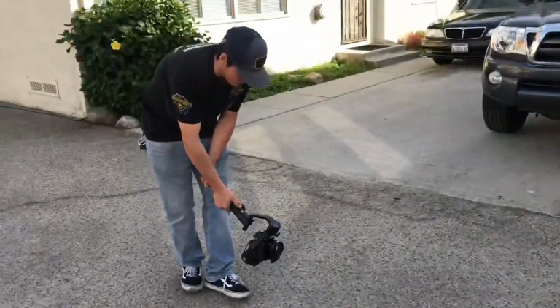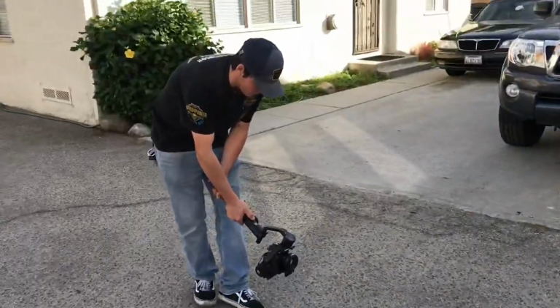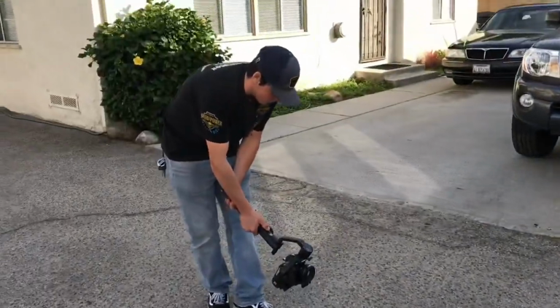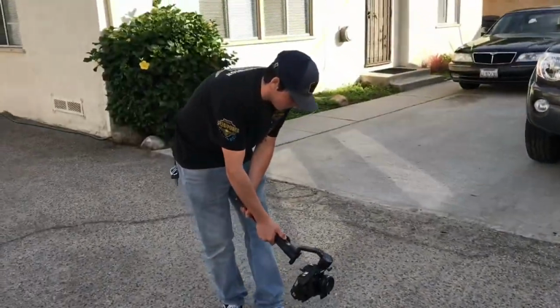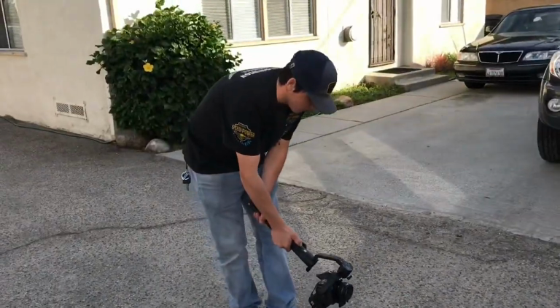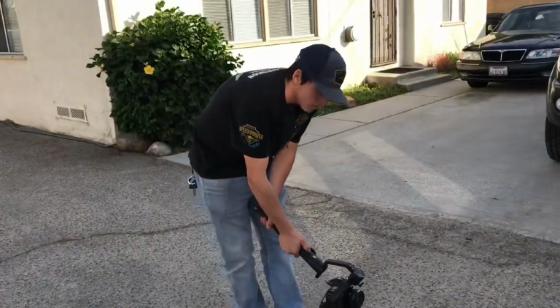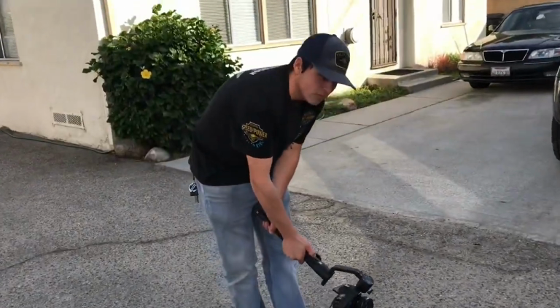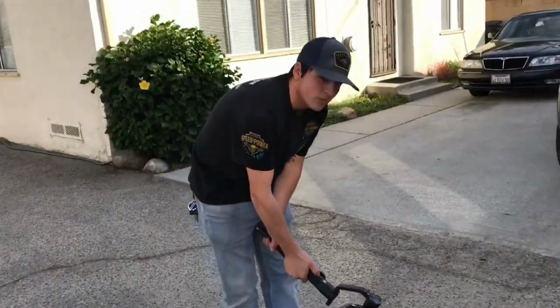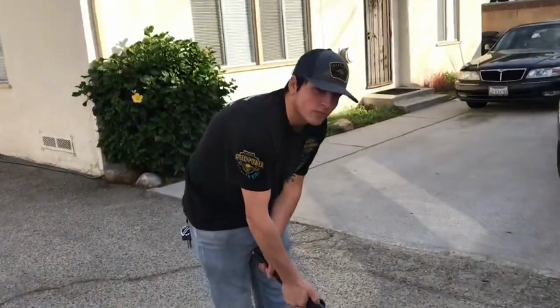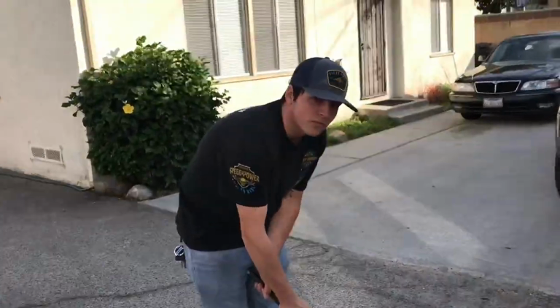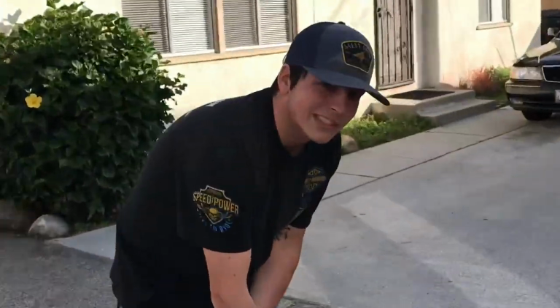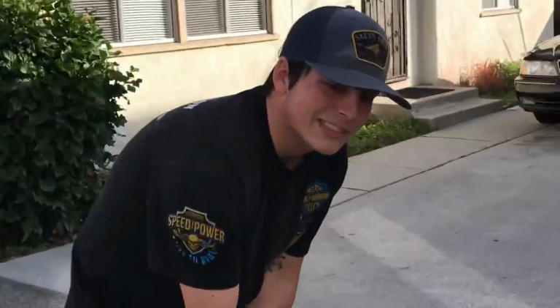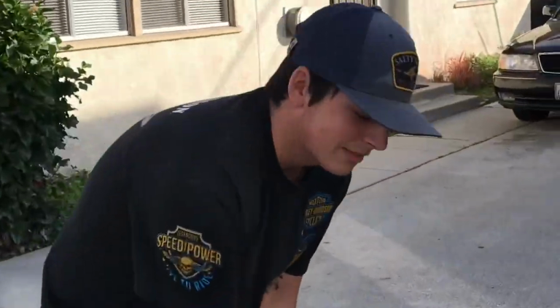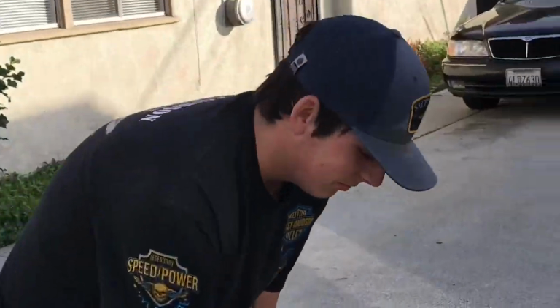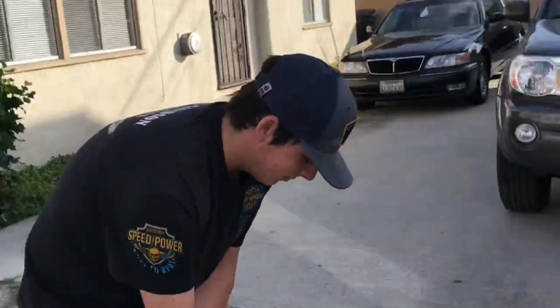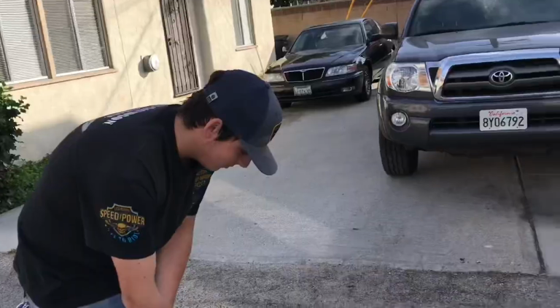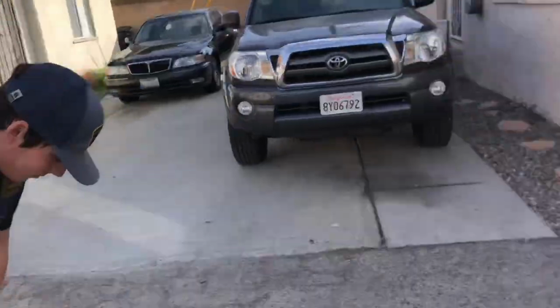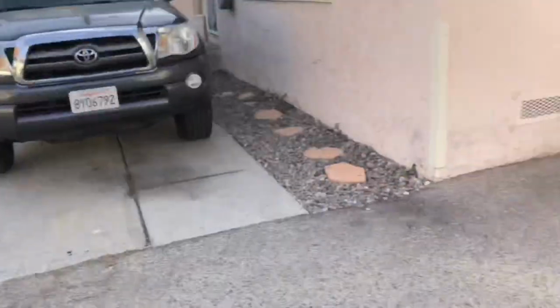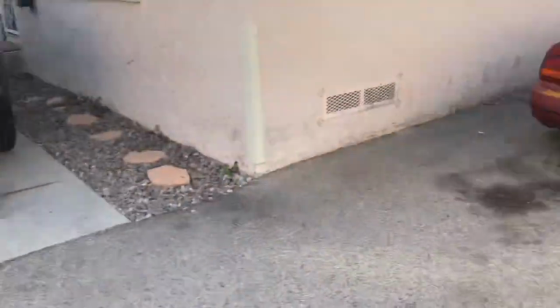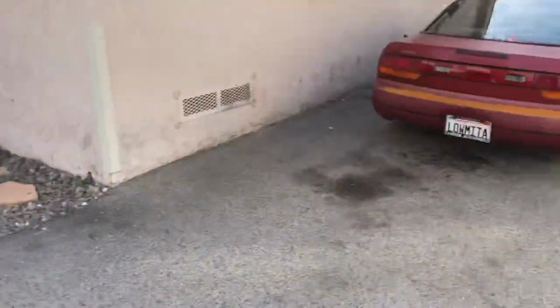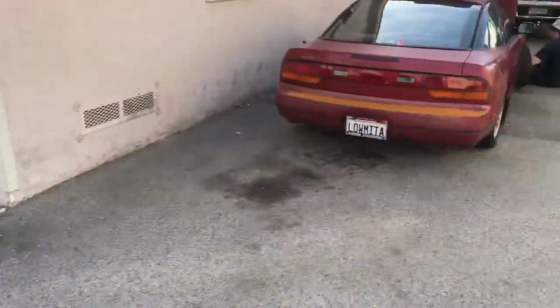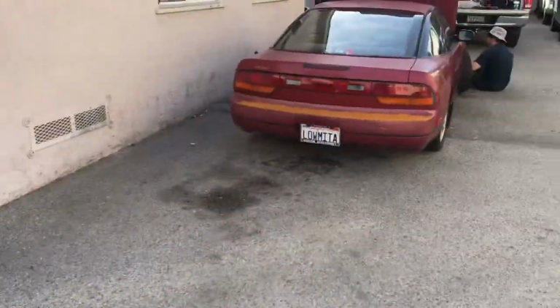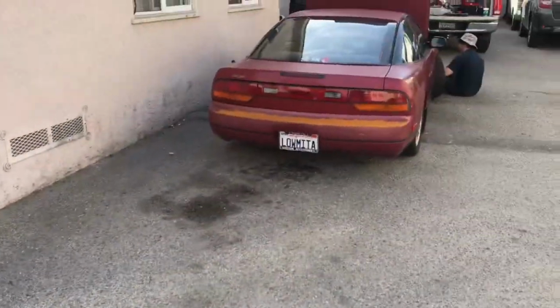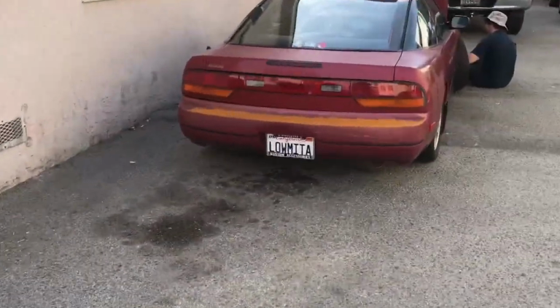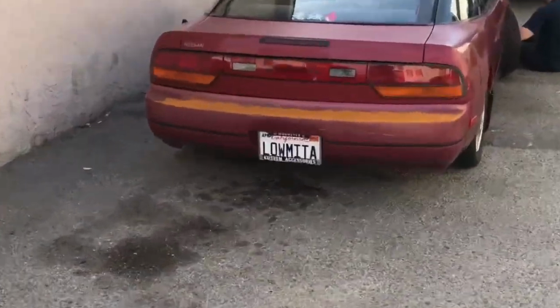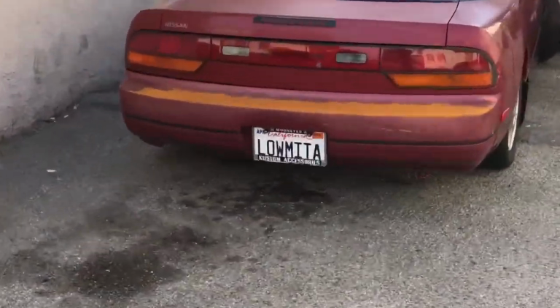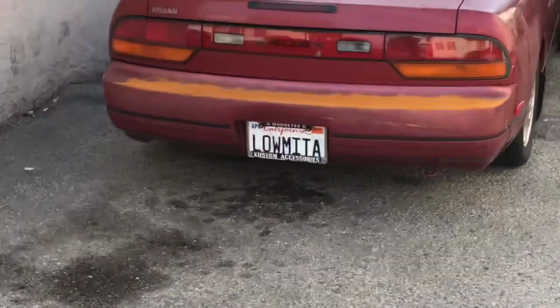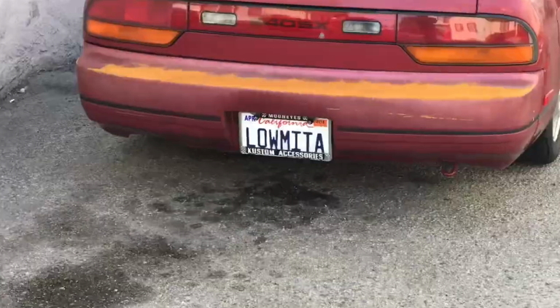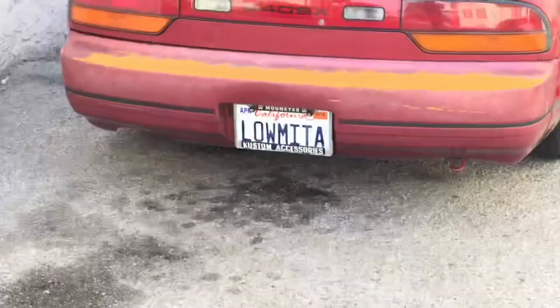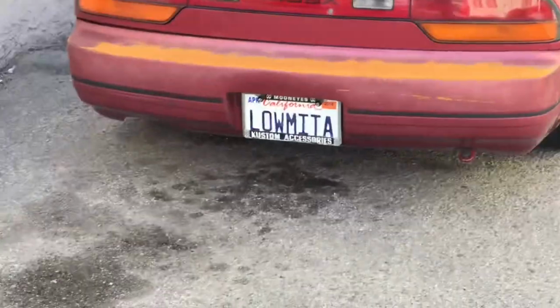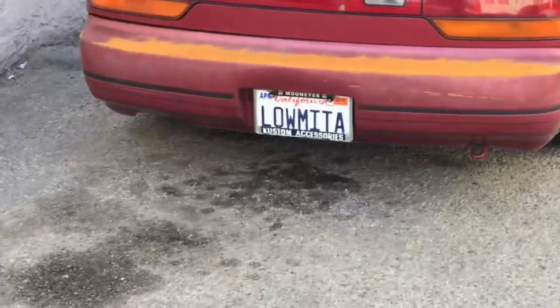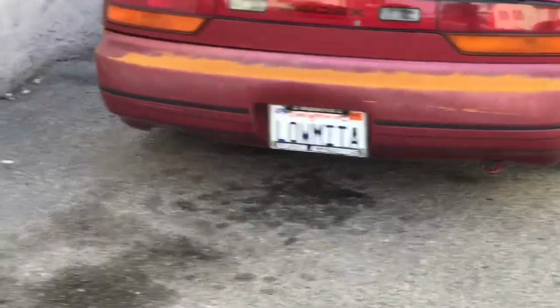Alex over here trying to film some cinematic stuff with a cool license plate.